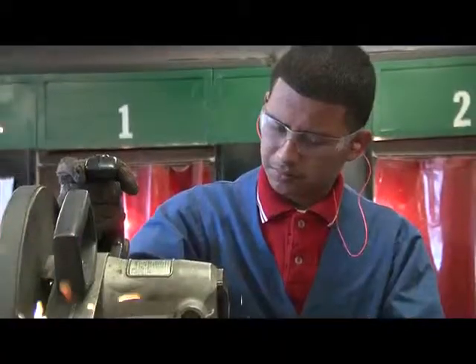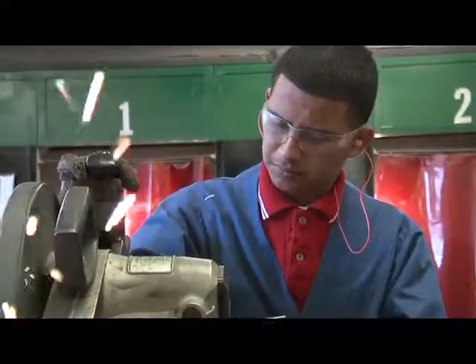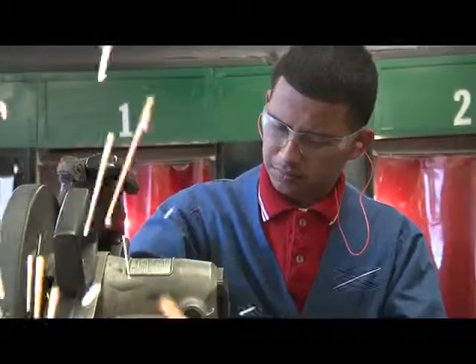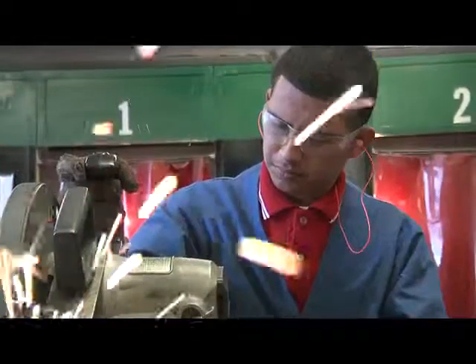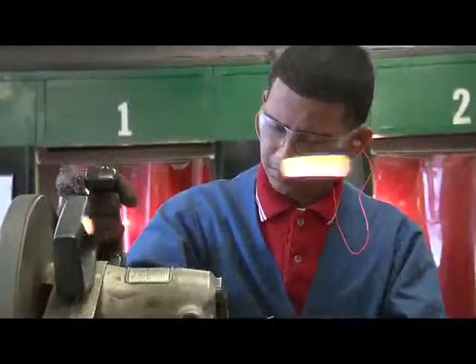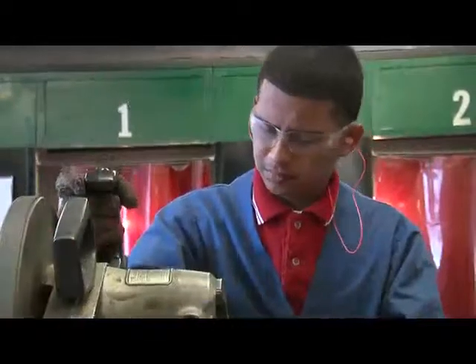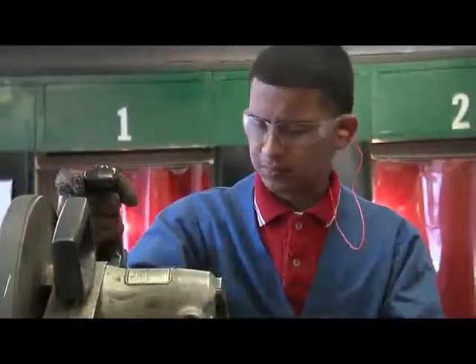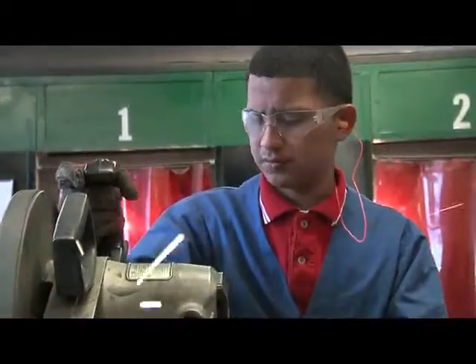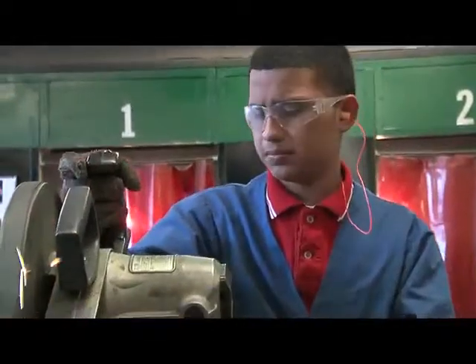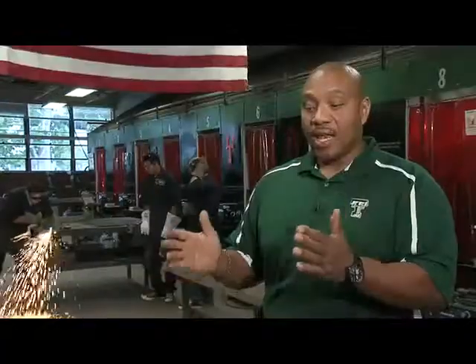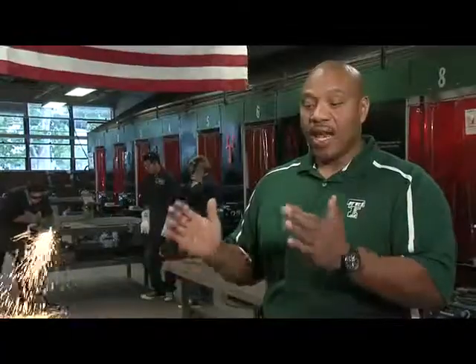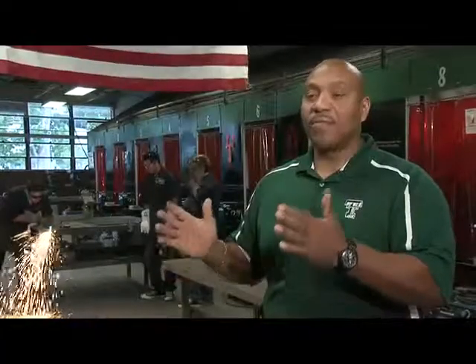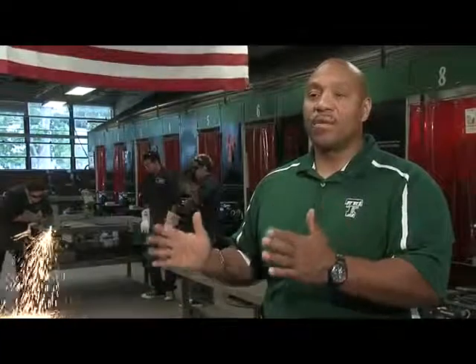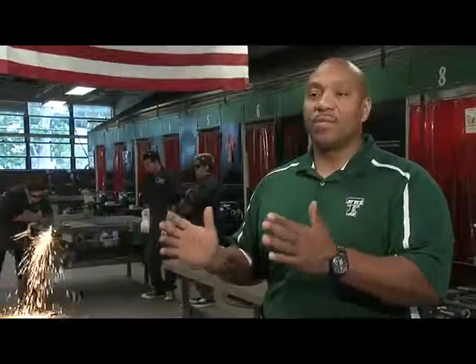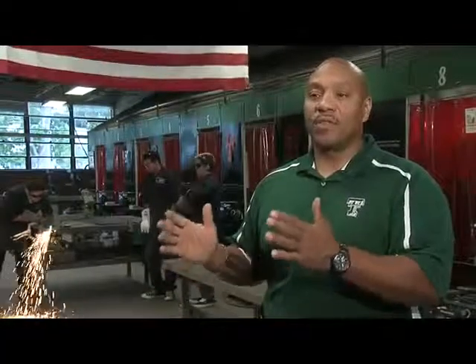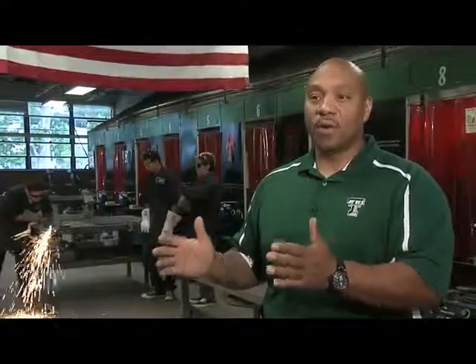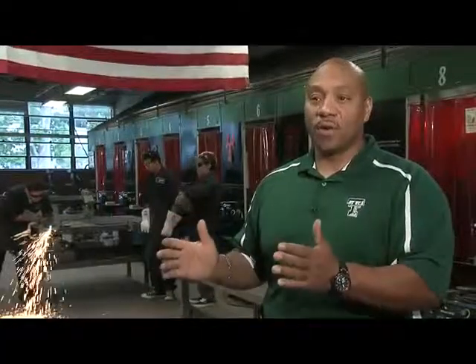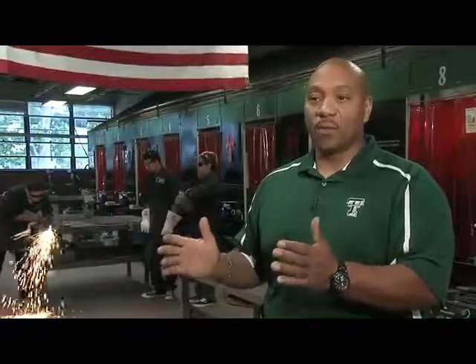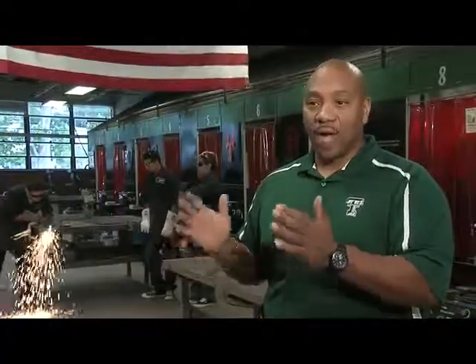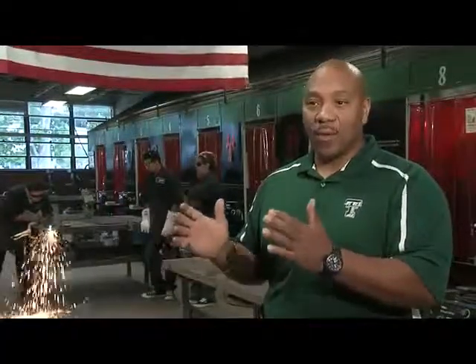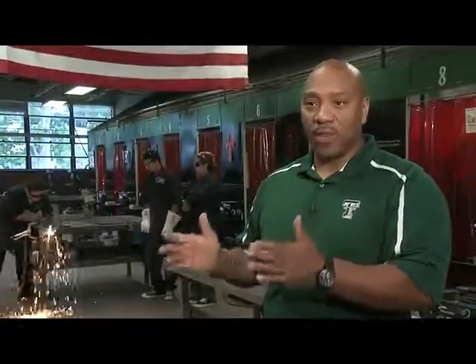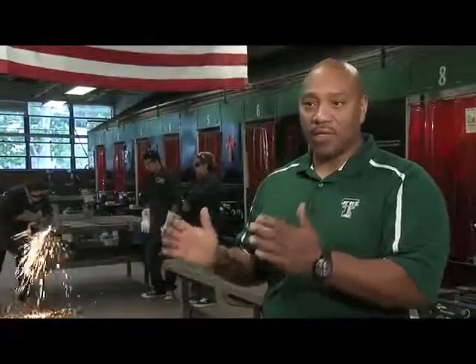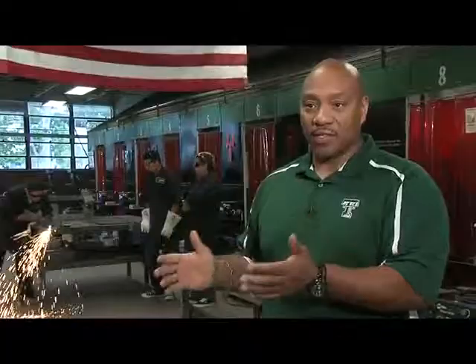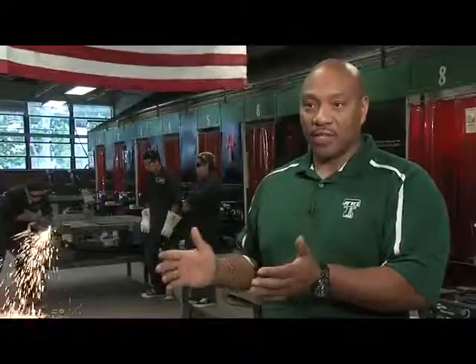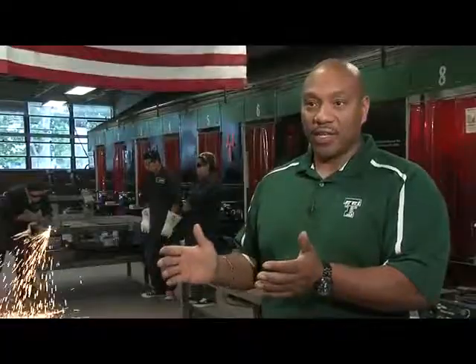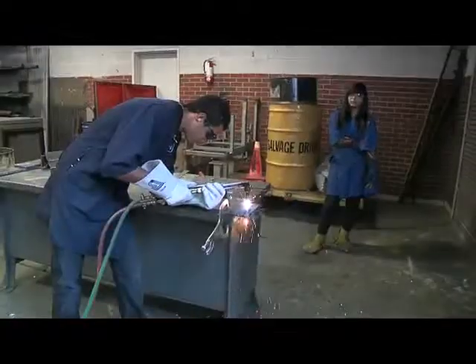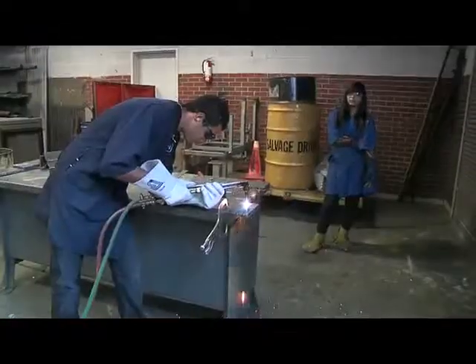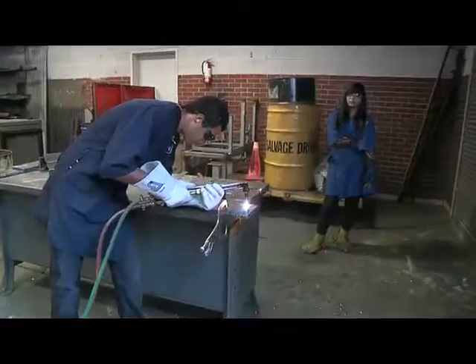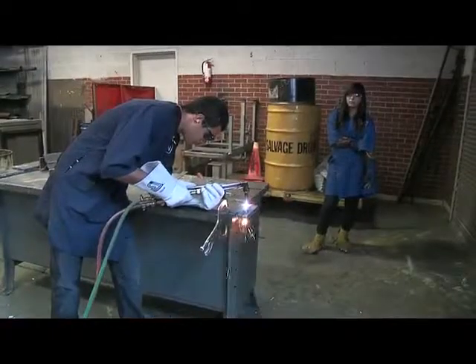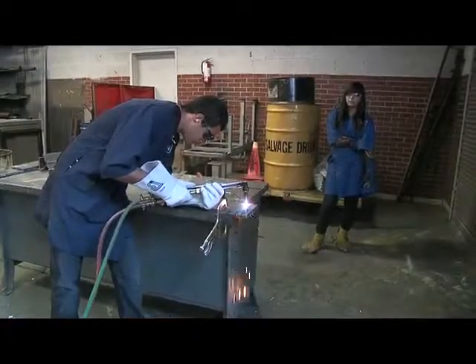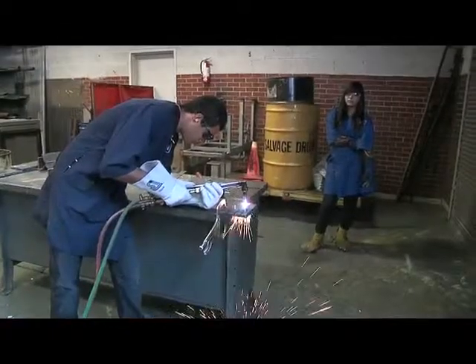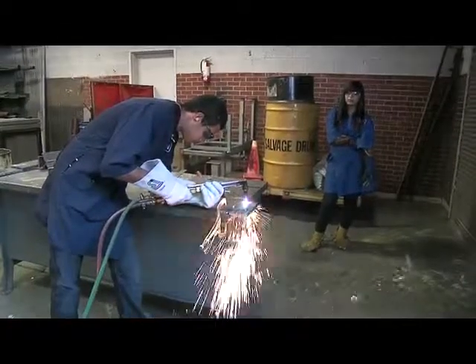The first thing I tell a student: nothing moves in the world without a weld touching it — somewhere, someway.